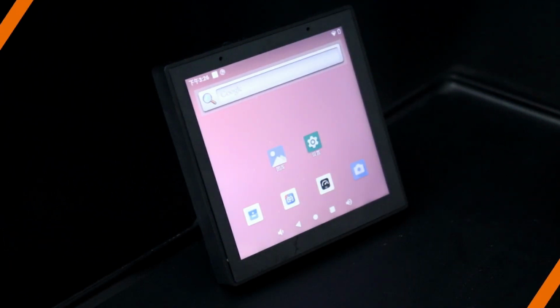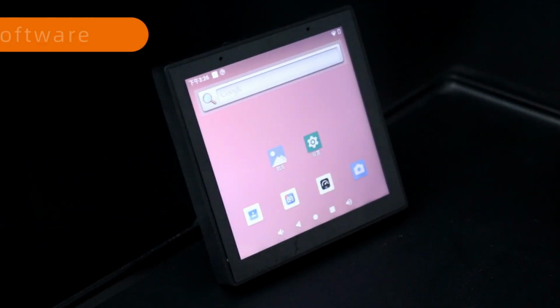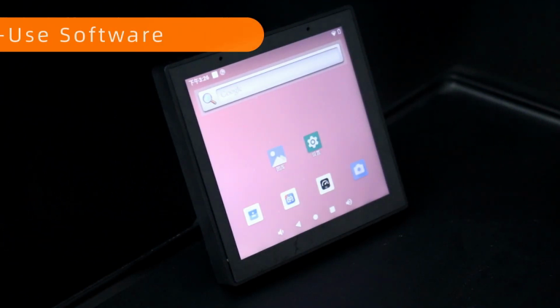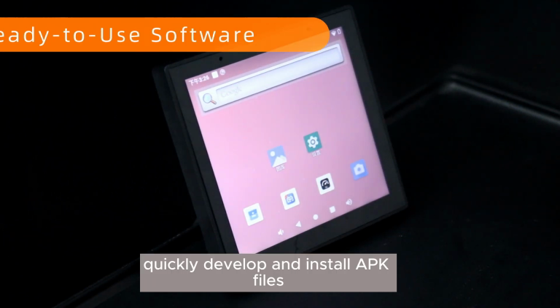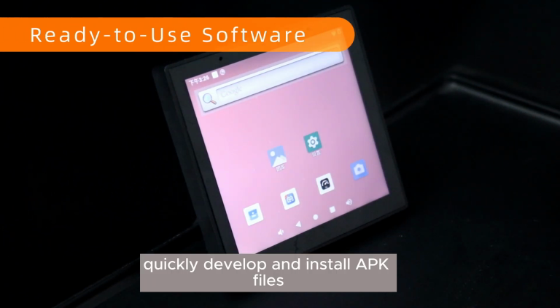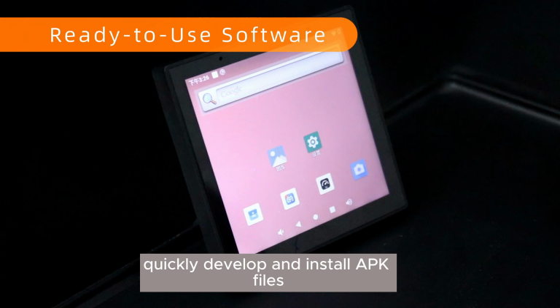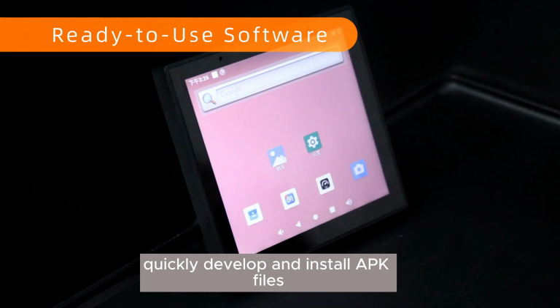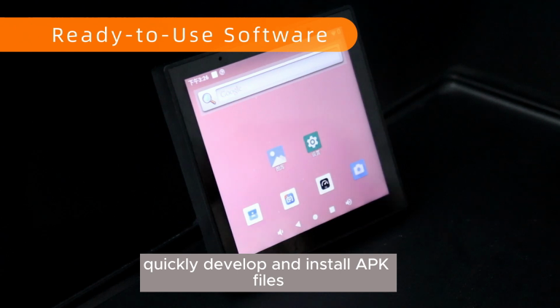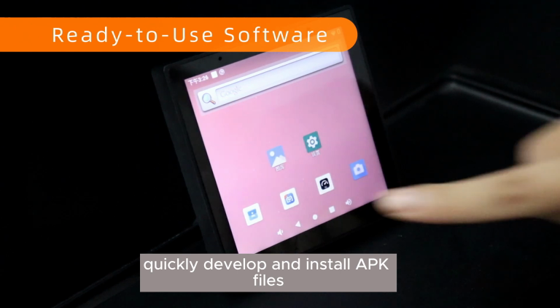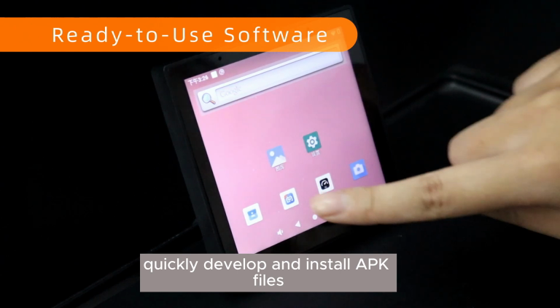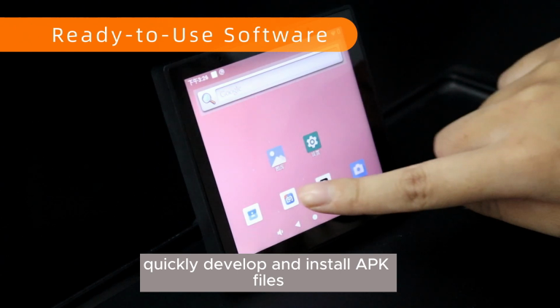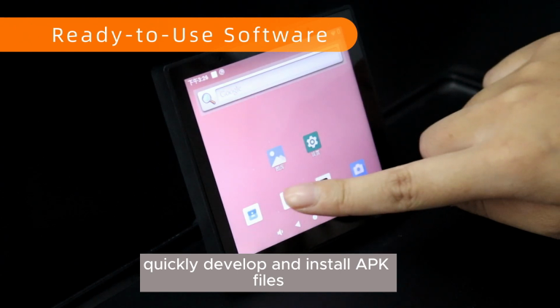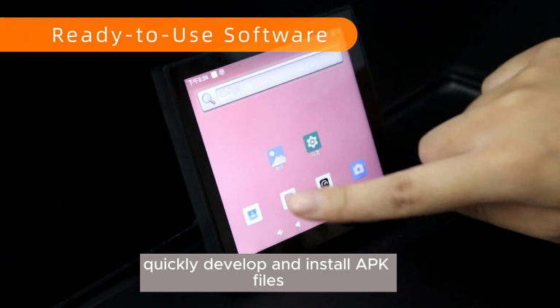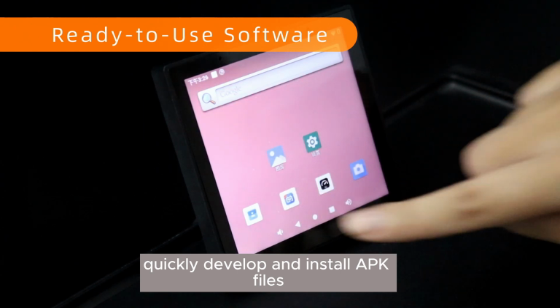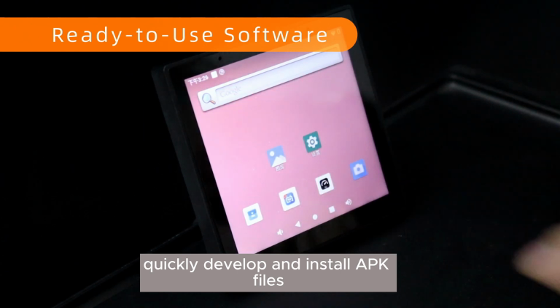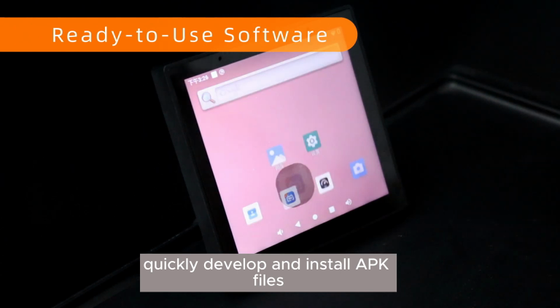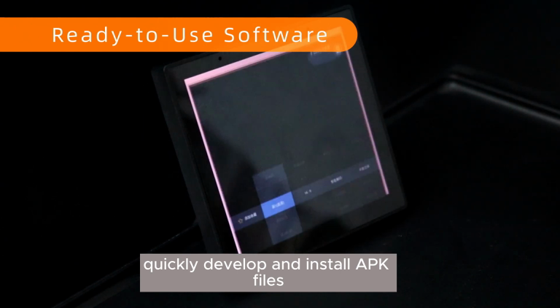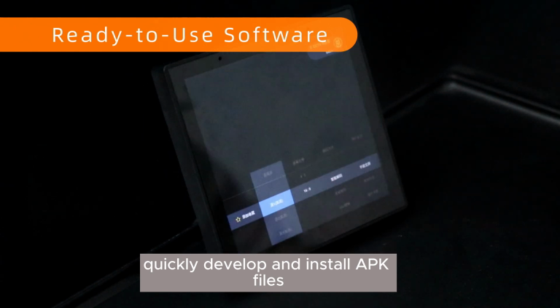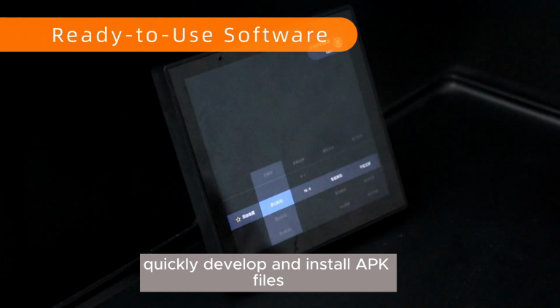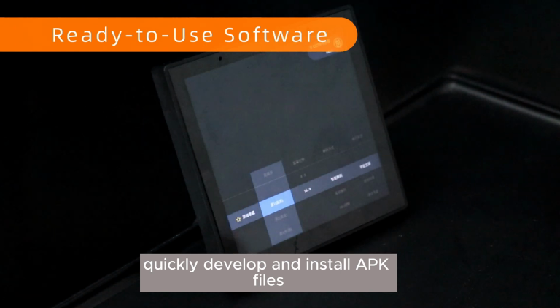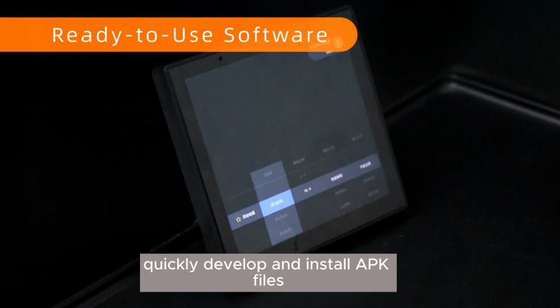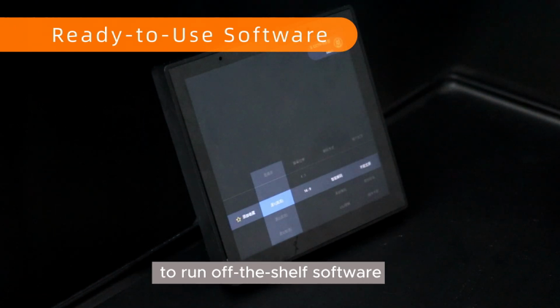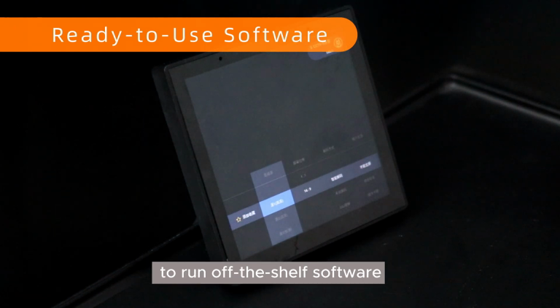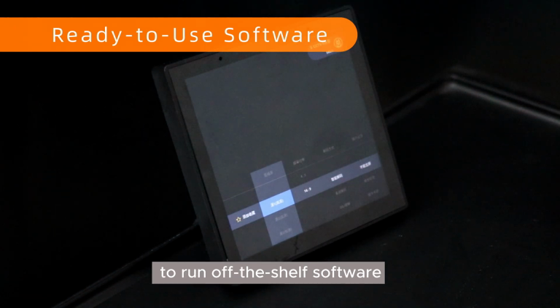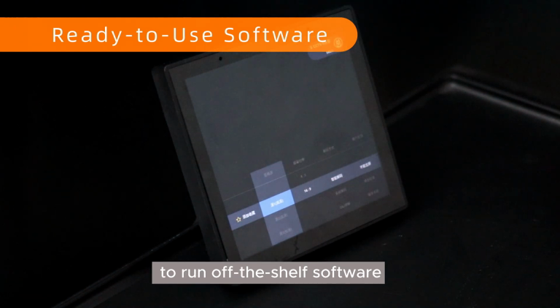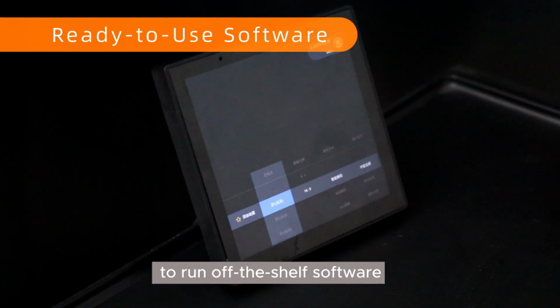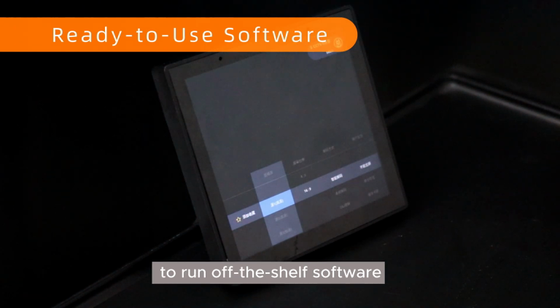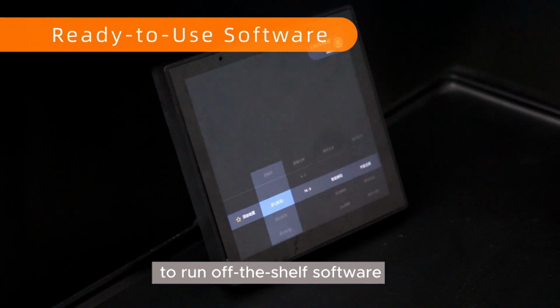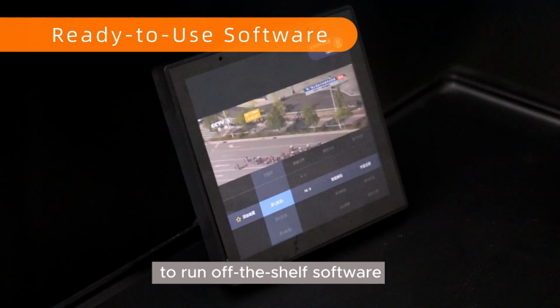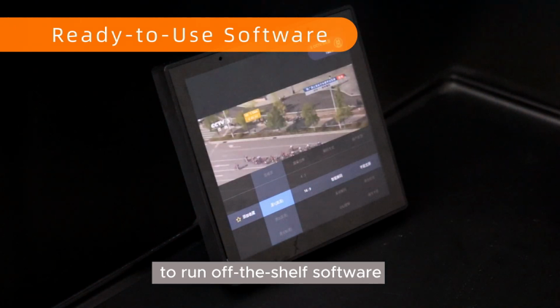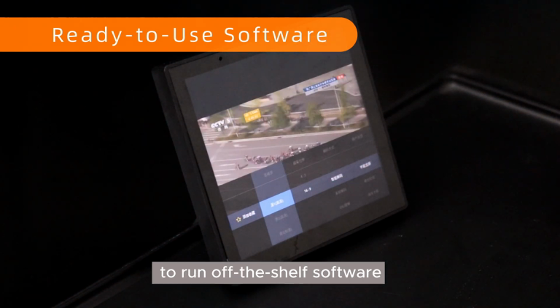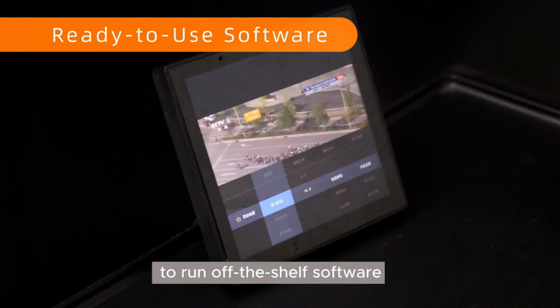Quickly develop and install APK files to run off-the-shelf software.